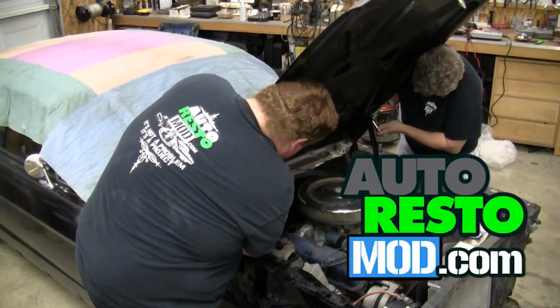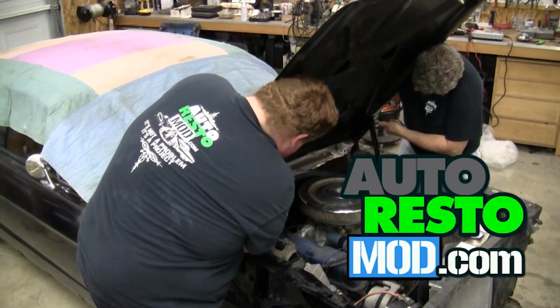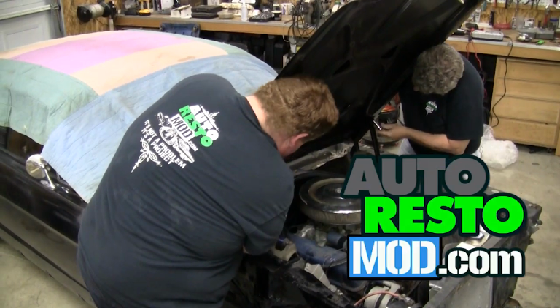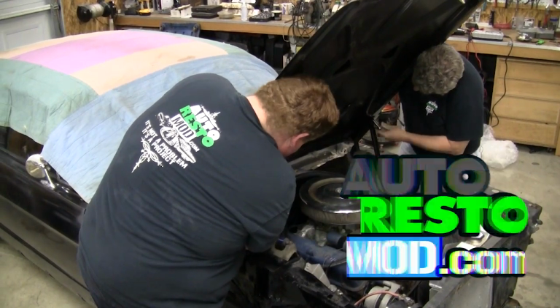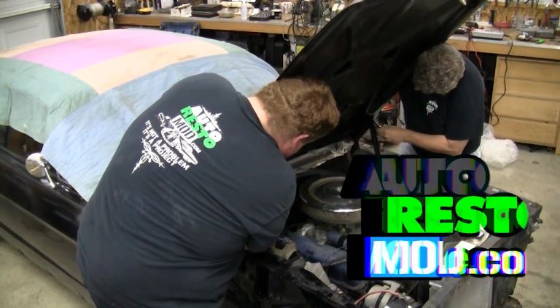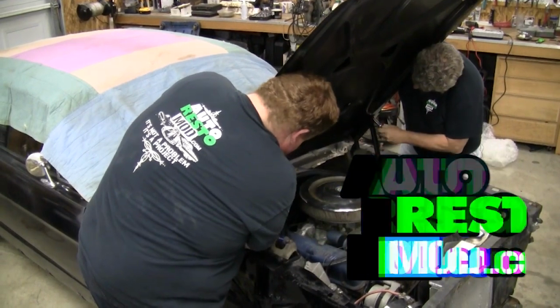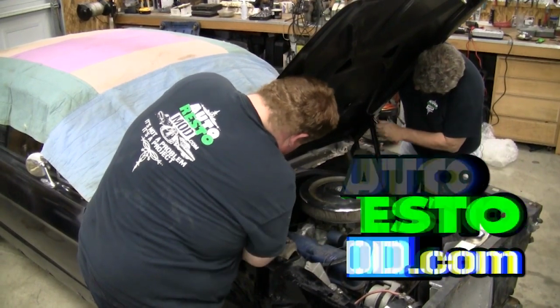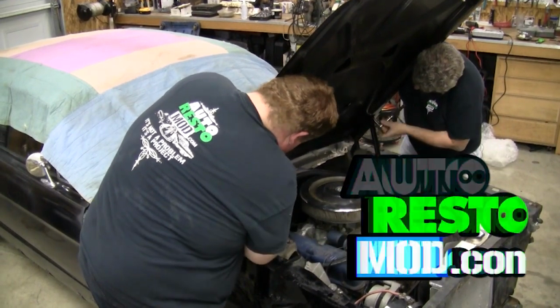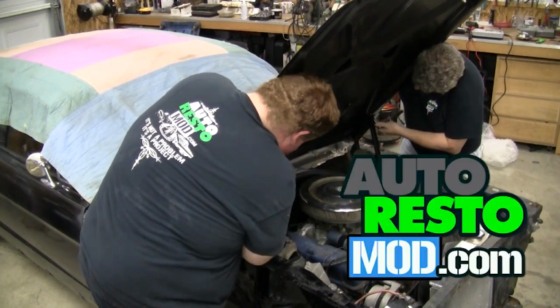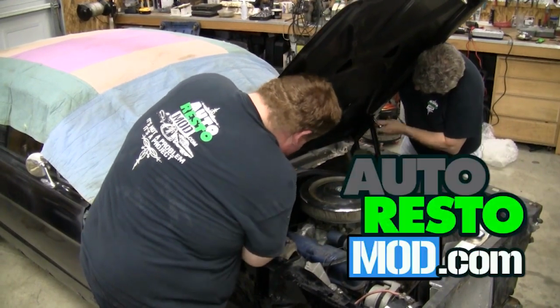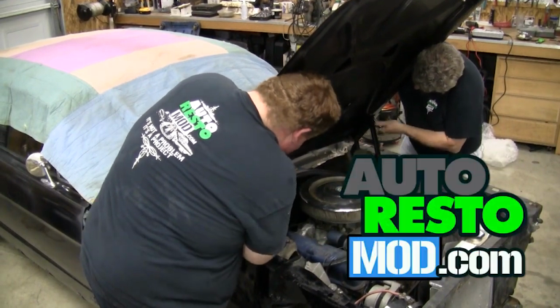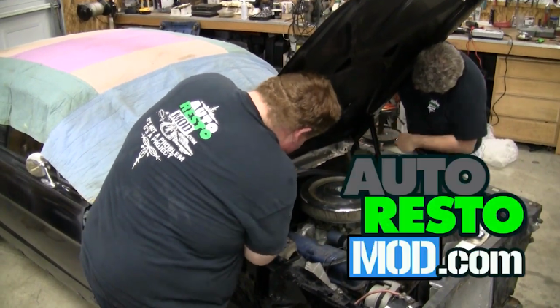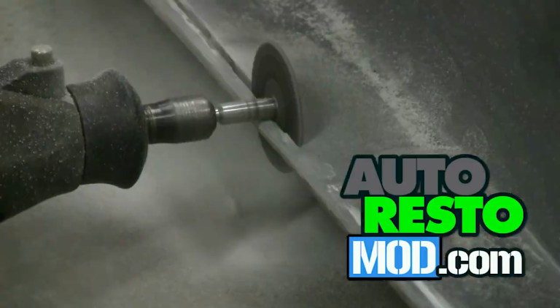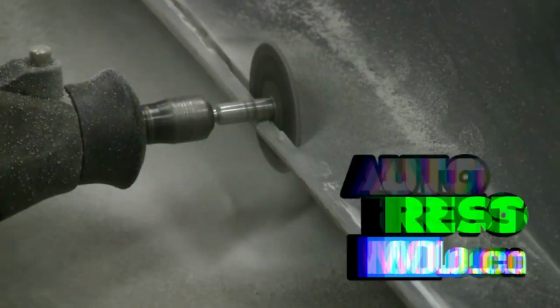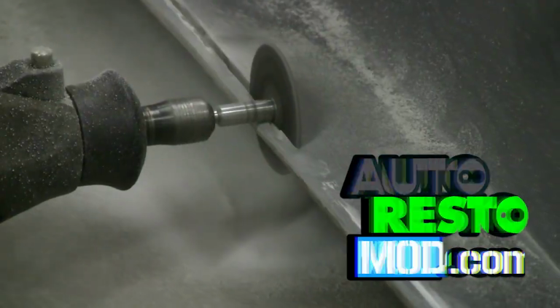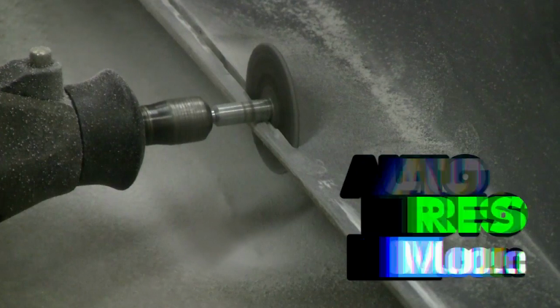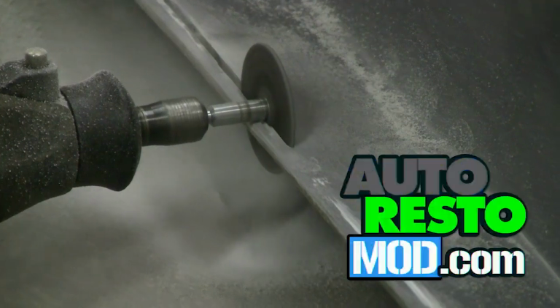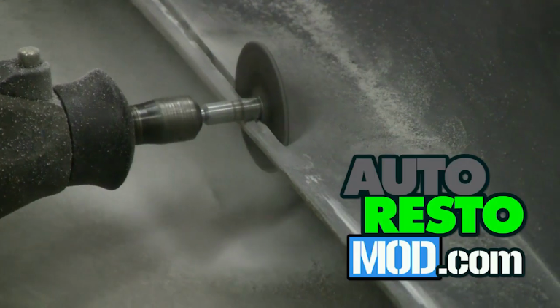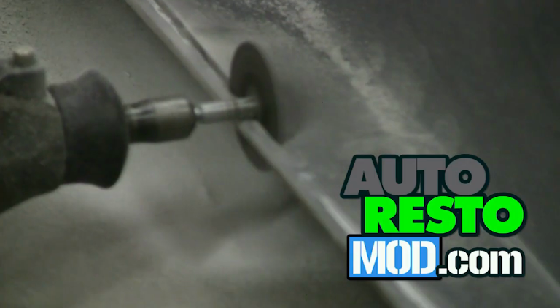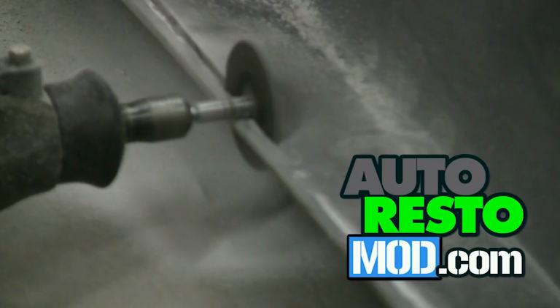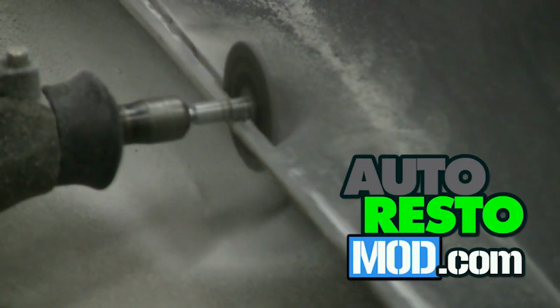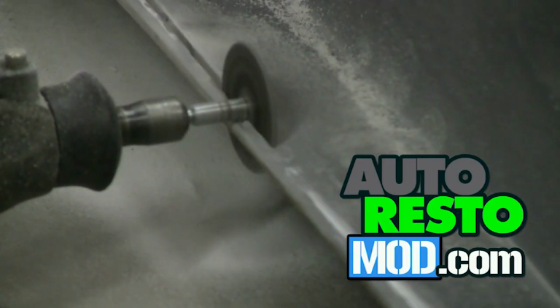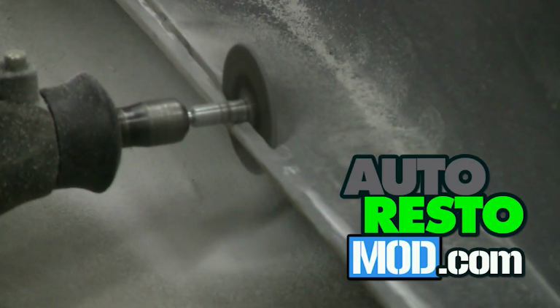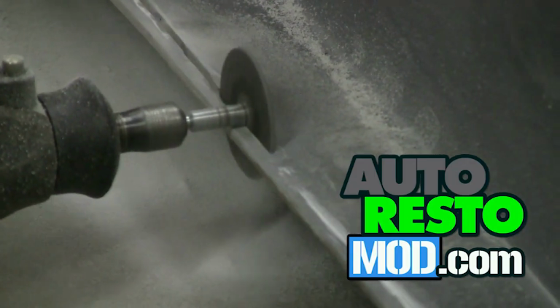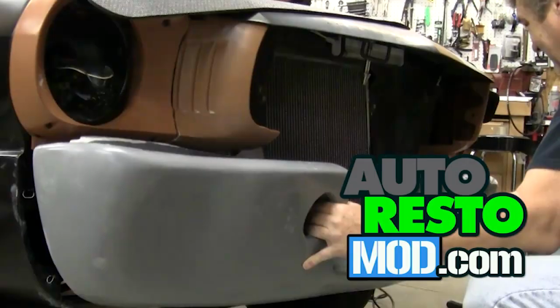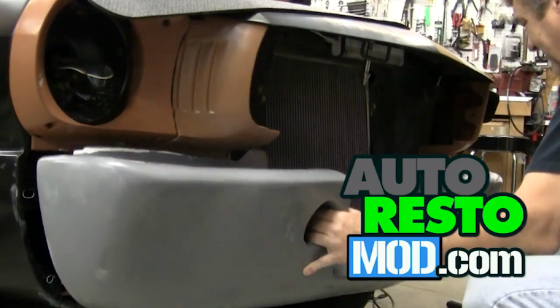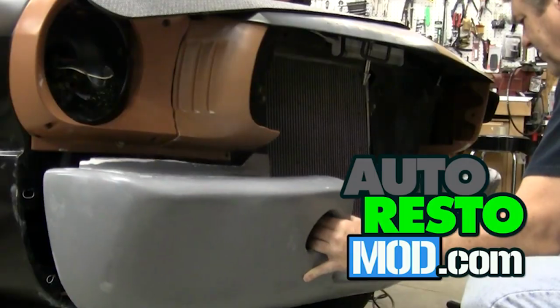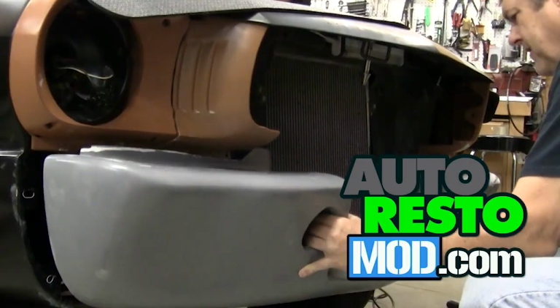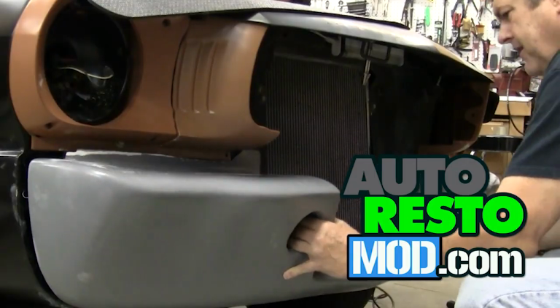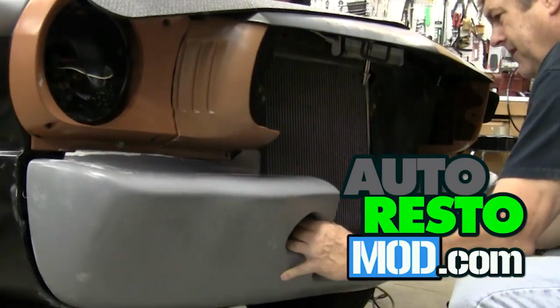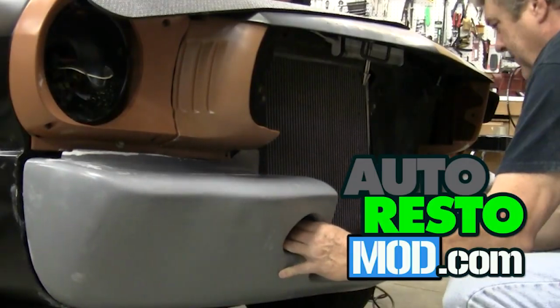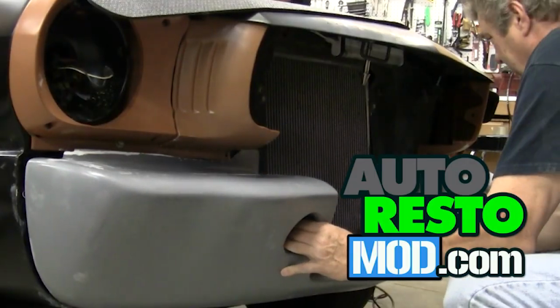This week on Auto Resto Mod, we polish up the Punisher with a hot new race apron from our friends at National Parts Depot.